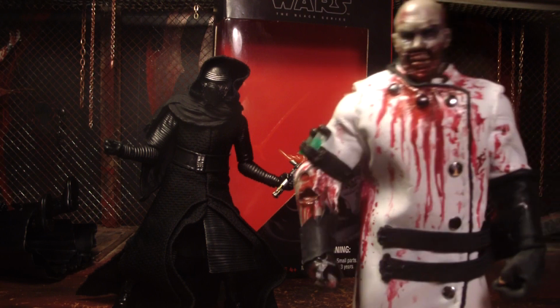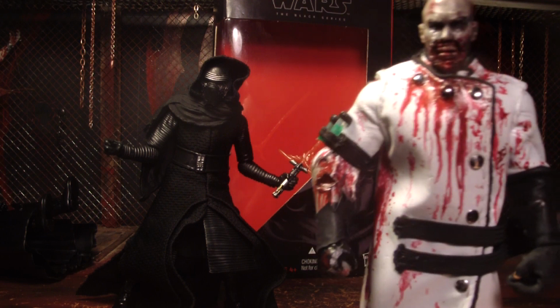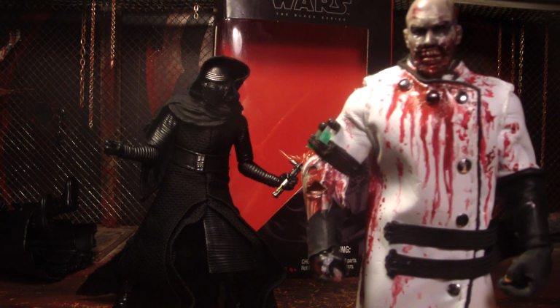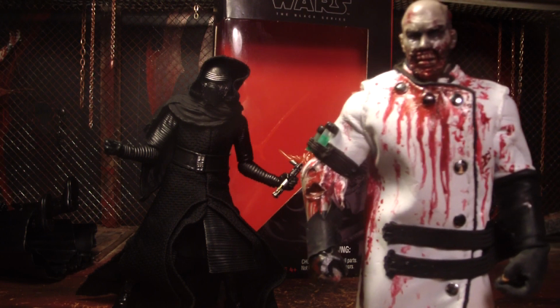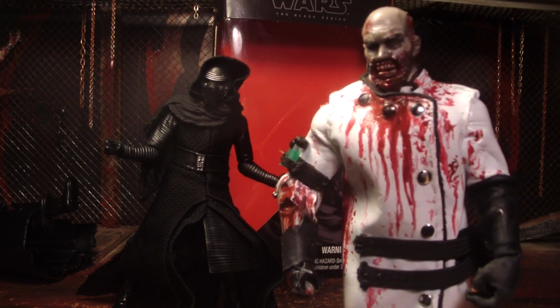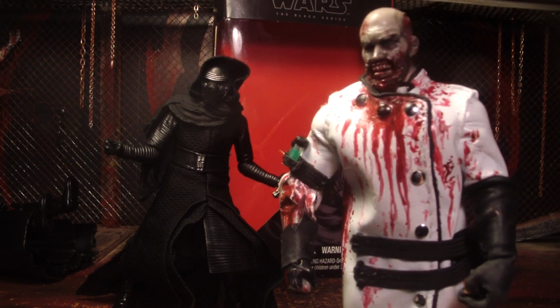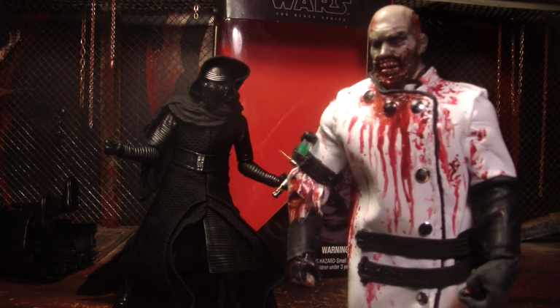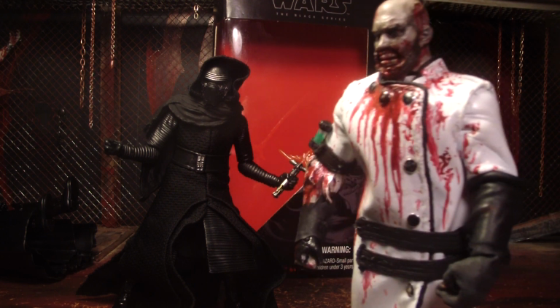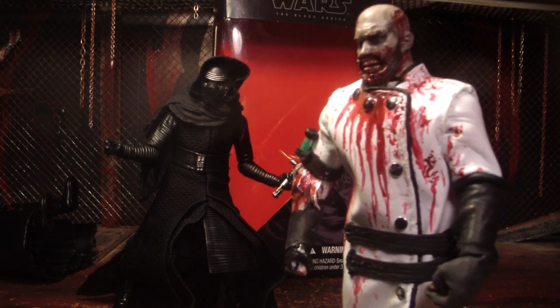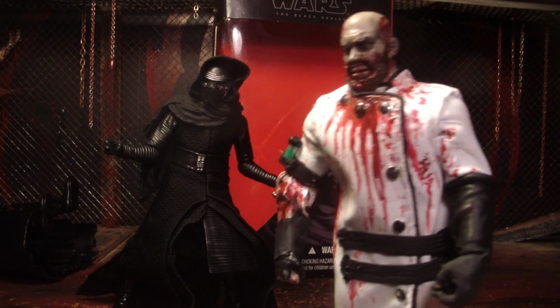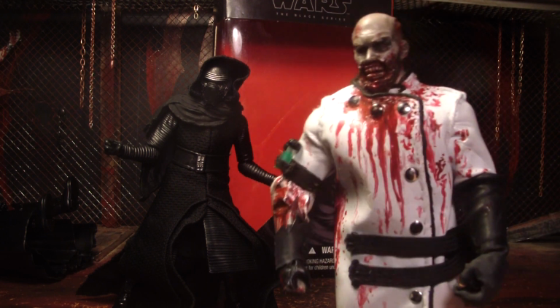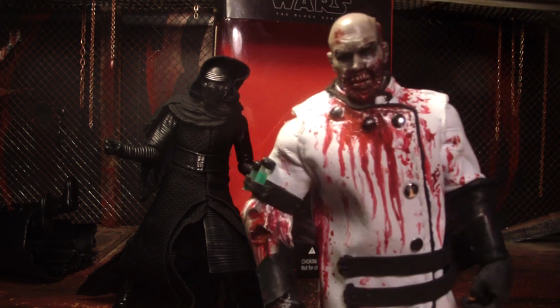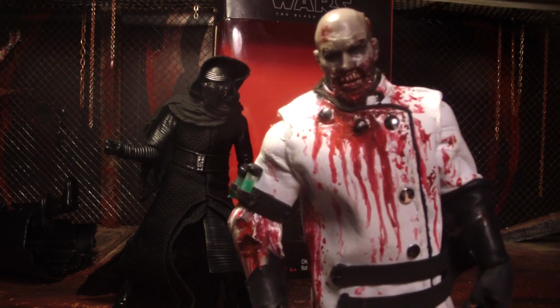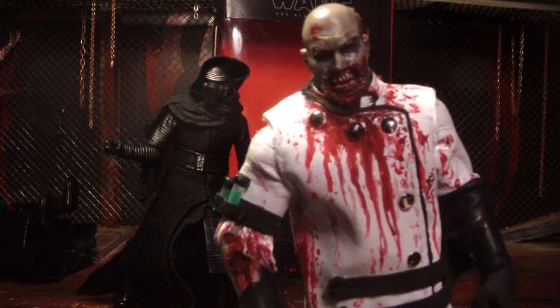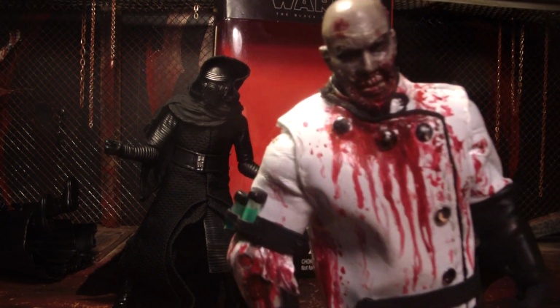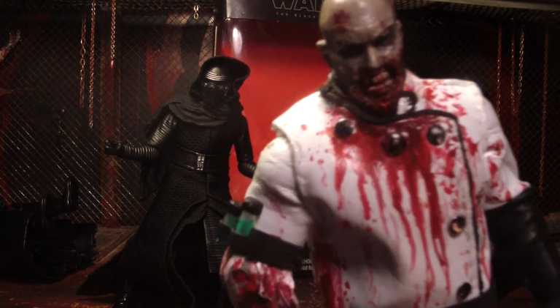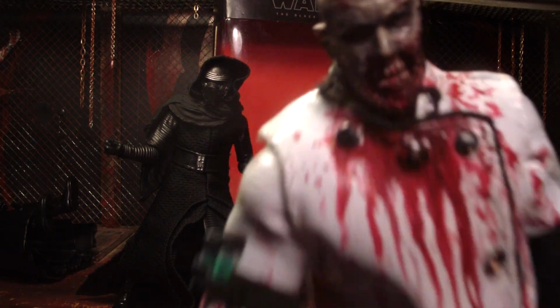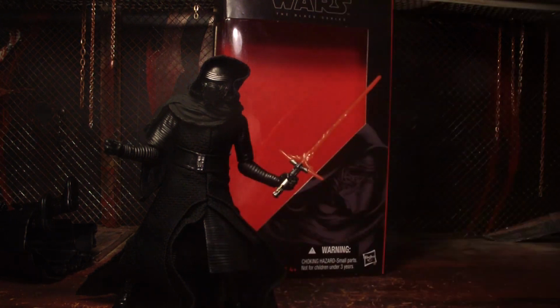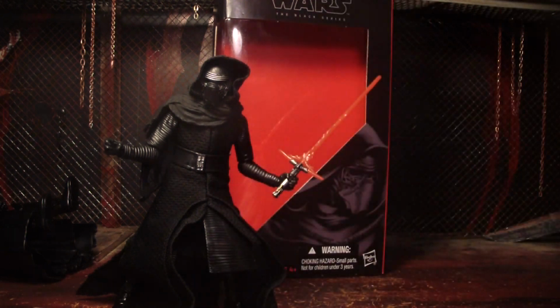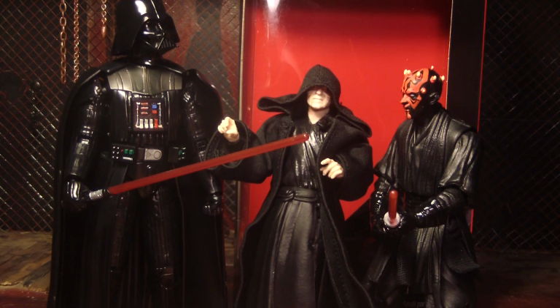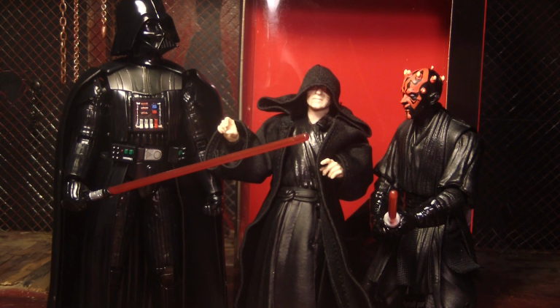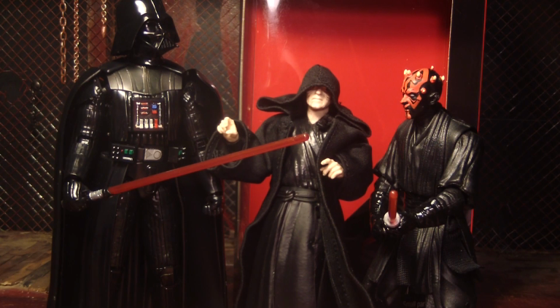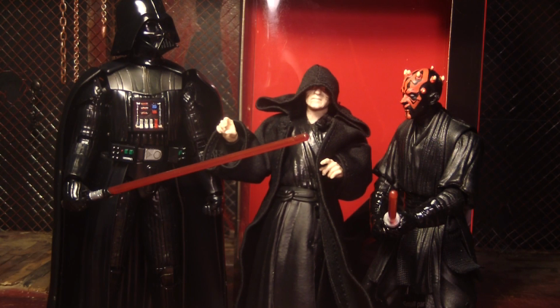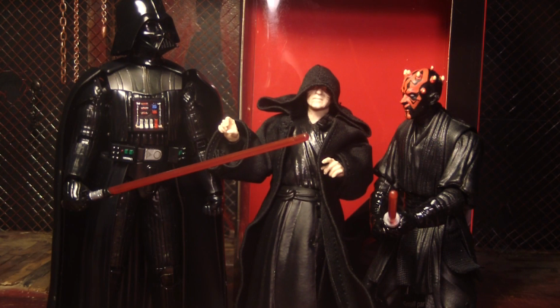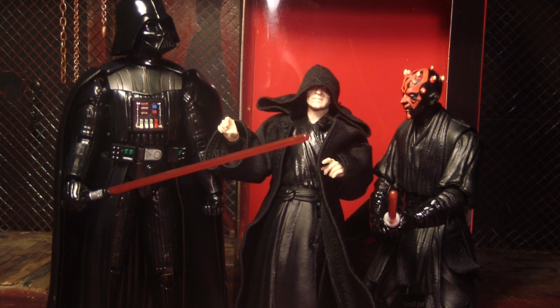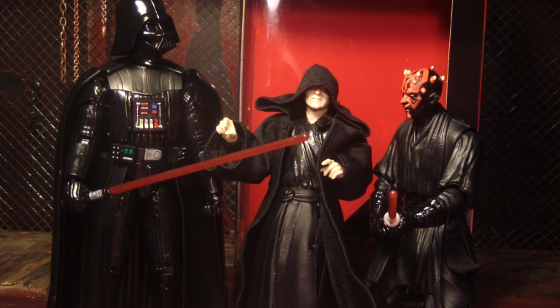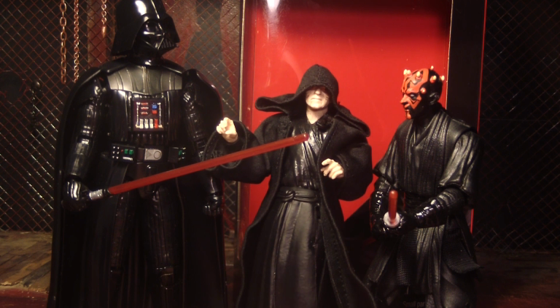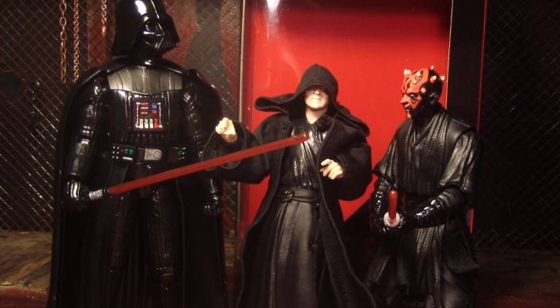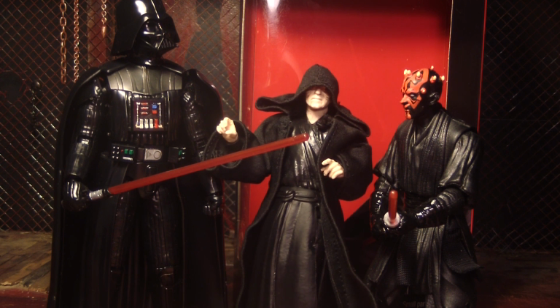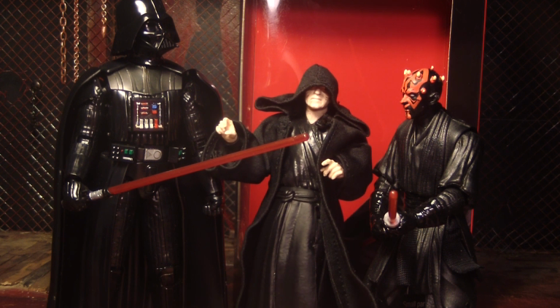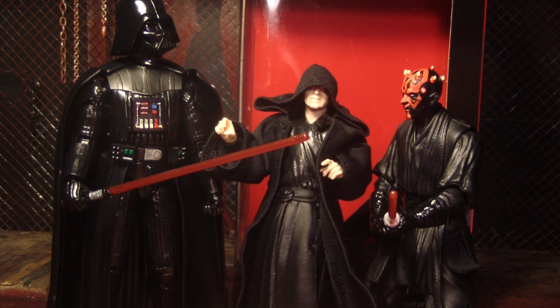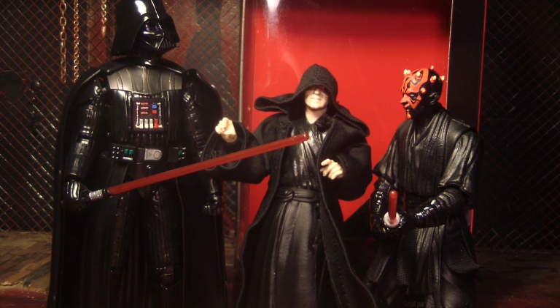Hopefully he's as awesome in the movie as he seems from the trailer. This is Mr. Evil Cheese — thanks for watching, goodbye.